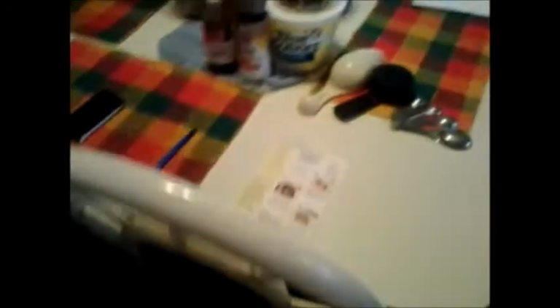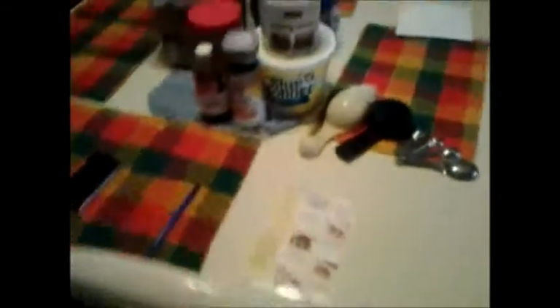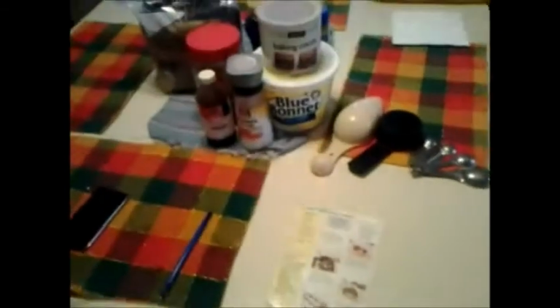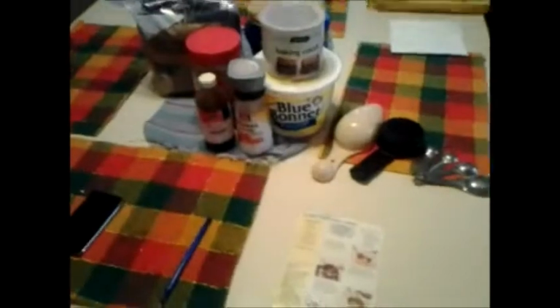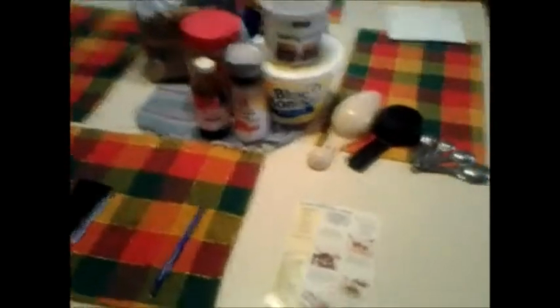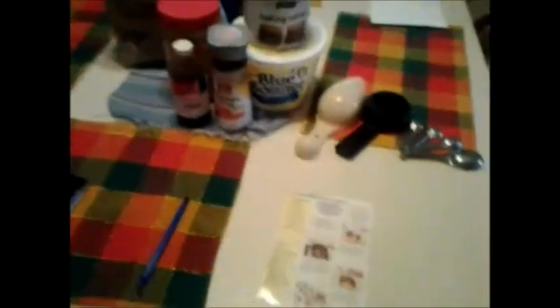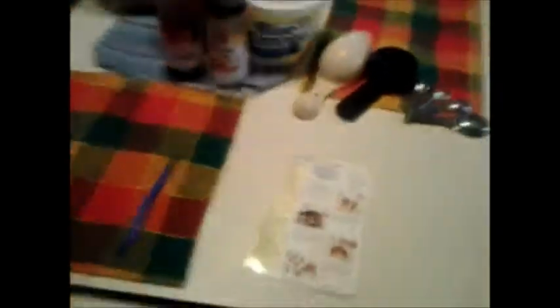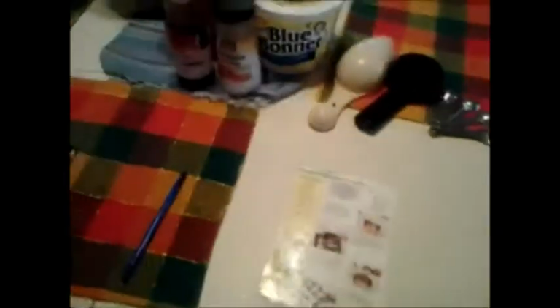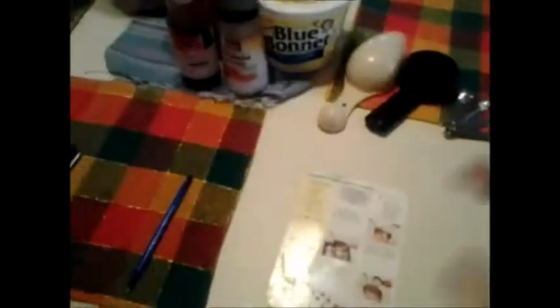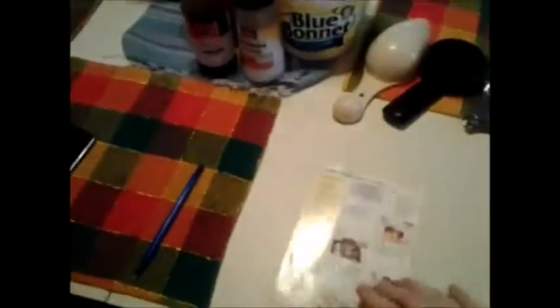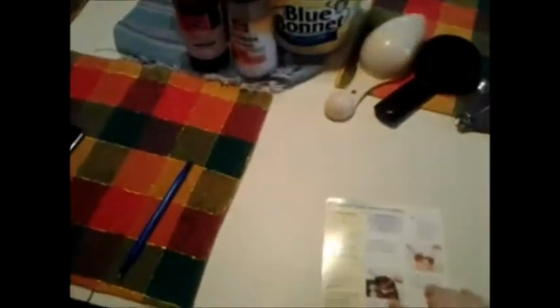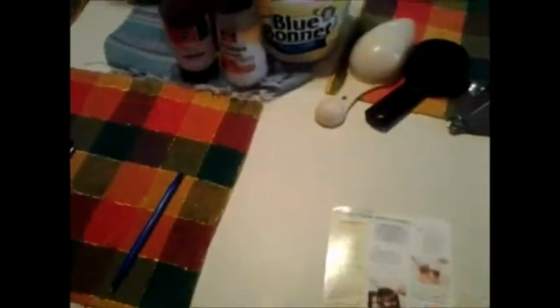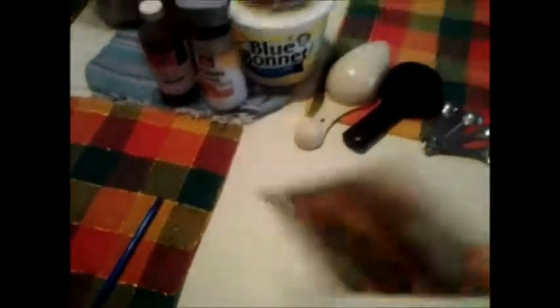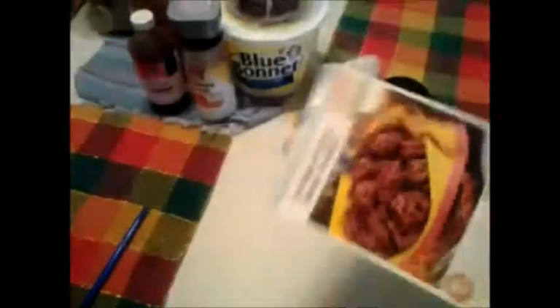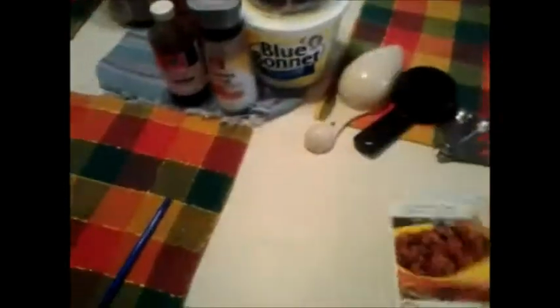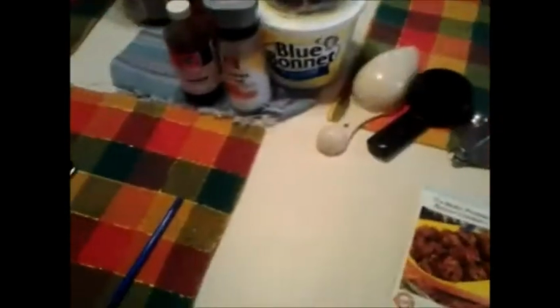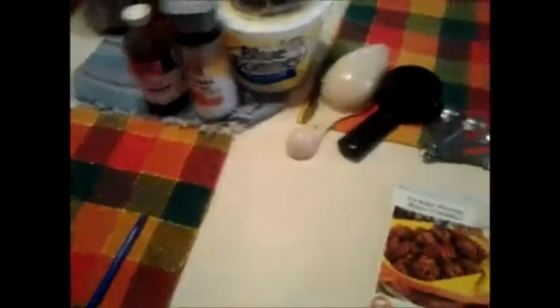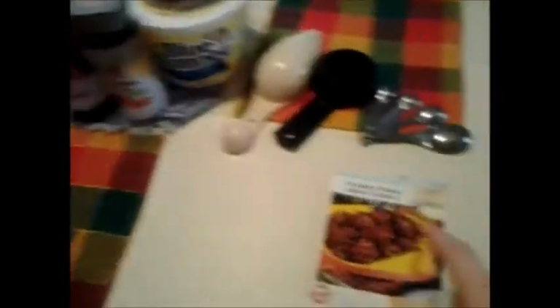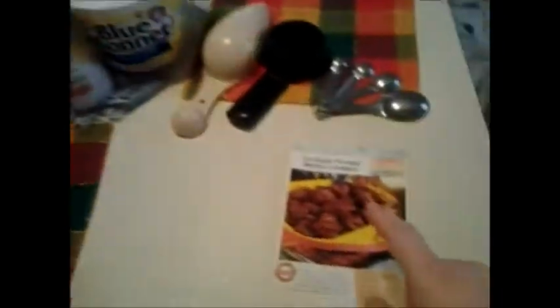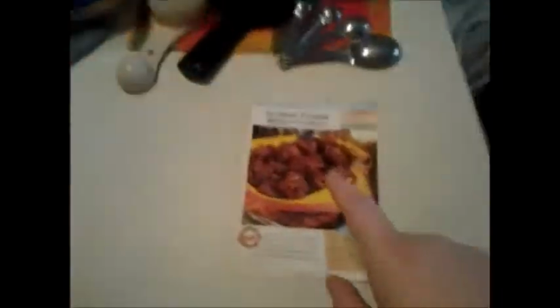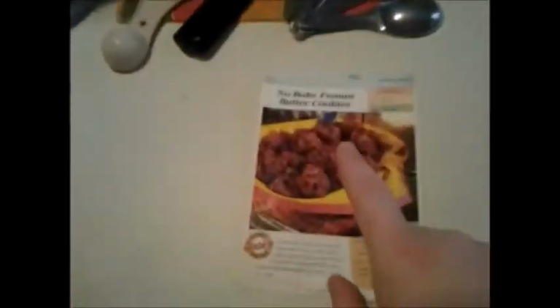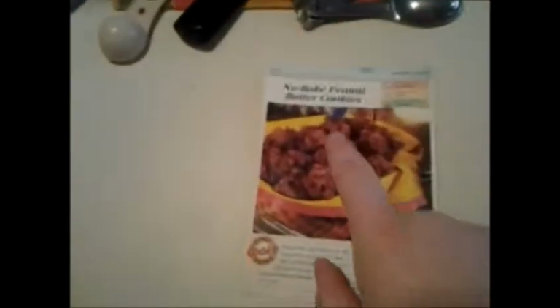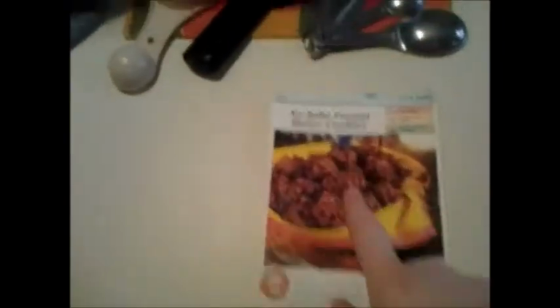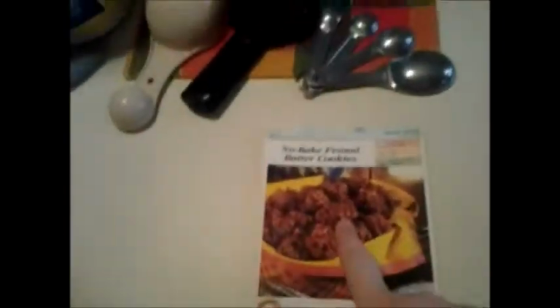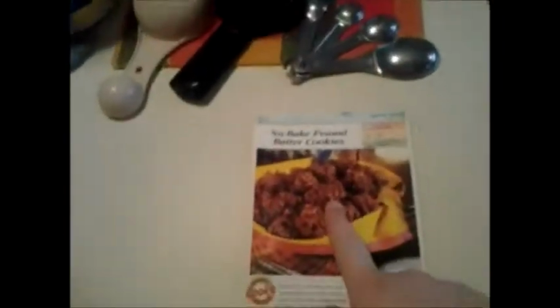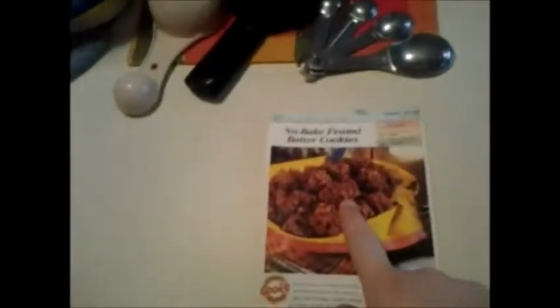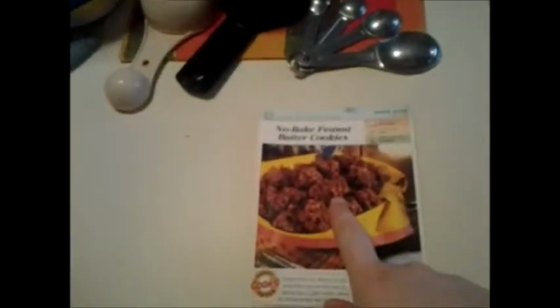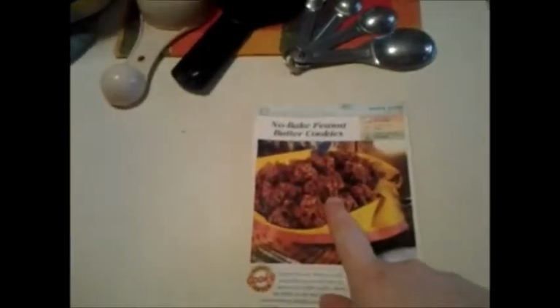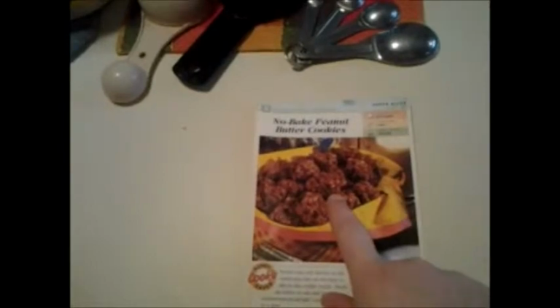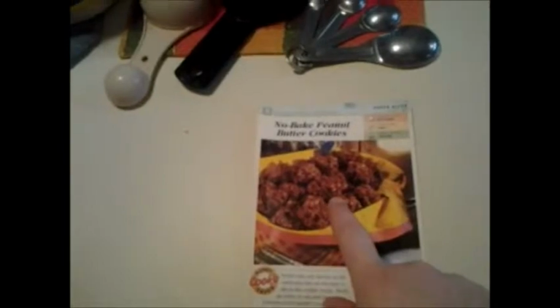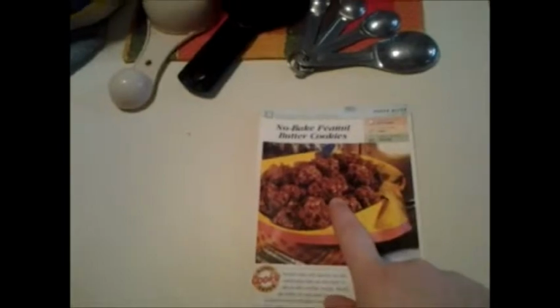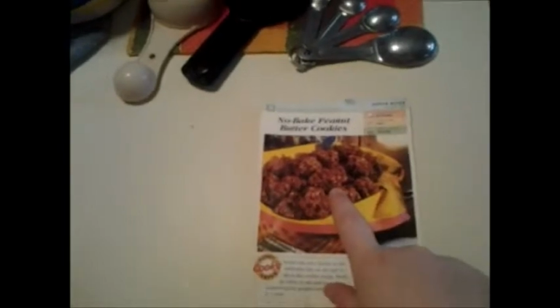Alright, well the first one up is... No-Bake Peanut Butter Cookies!